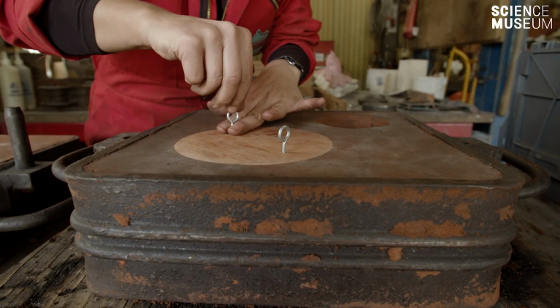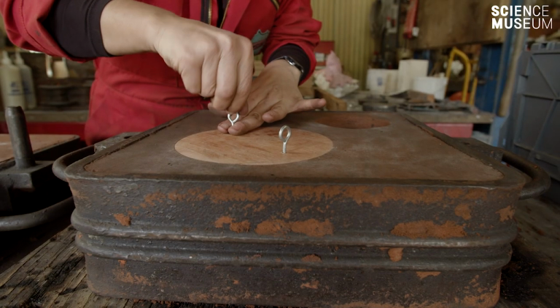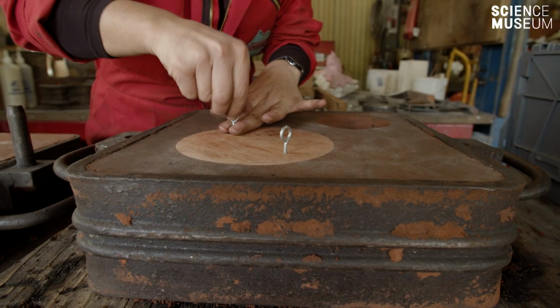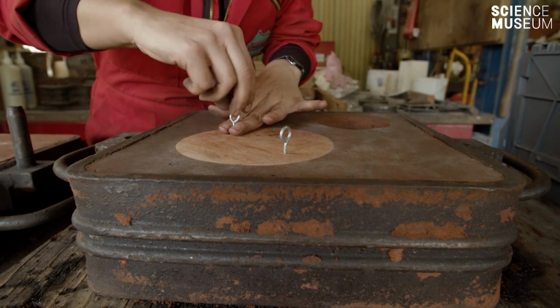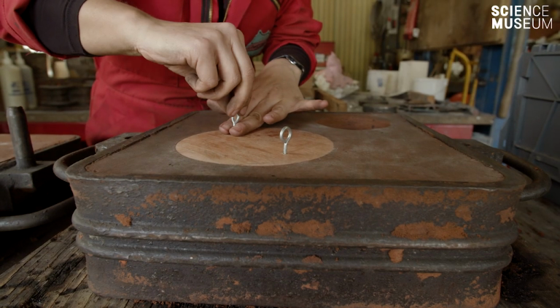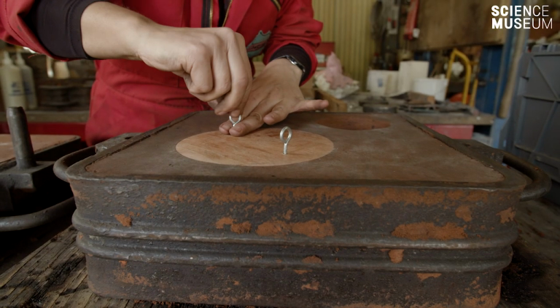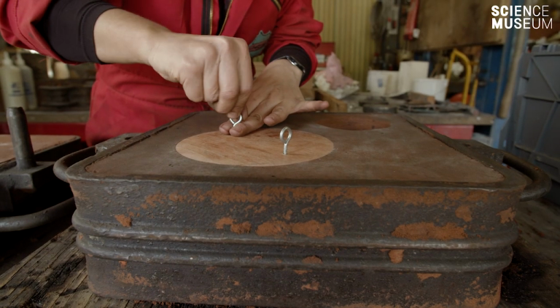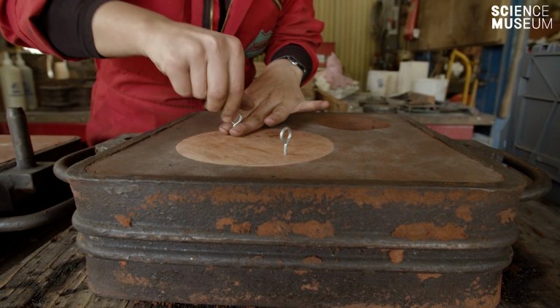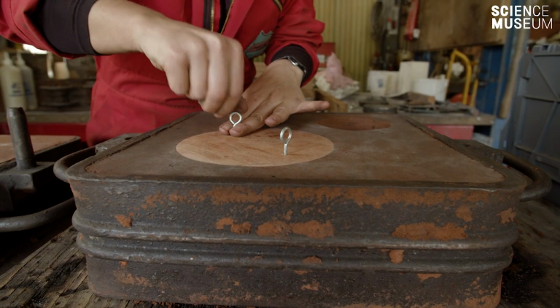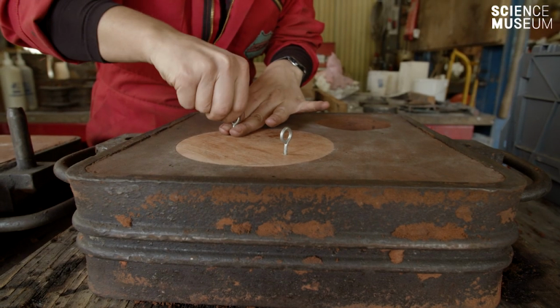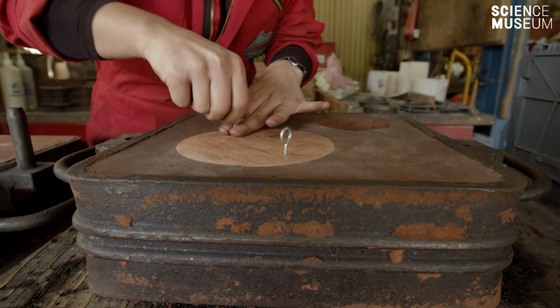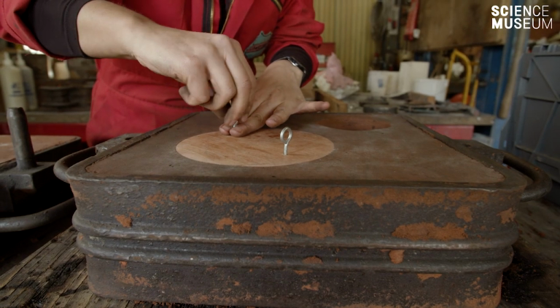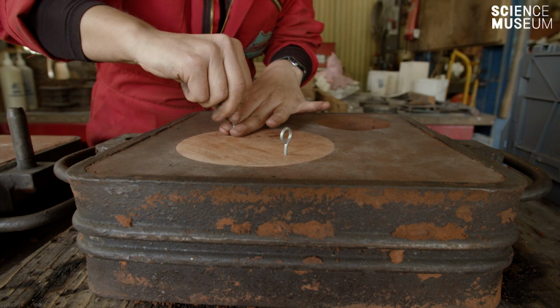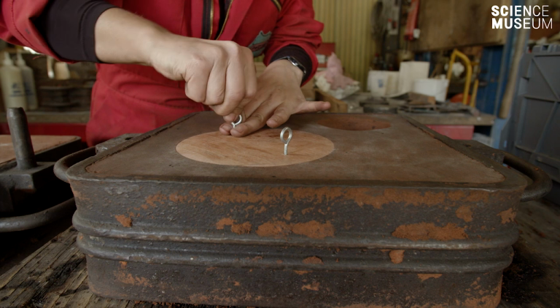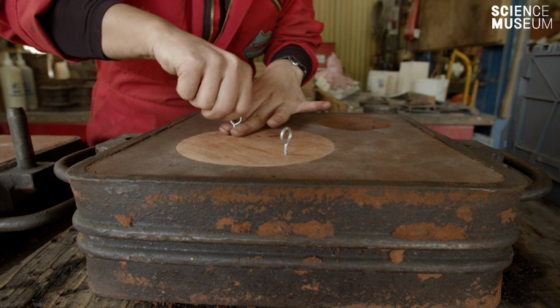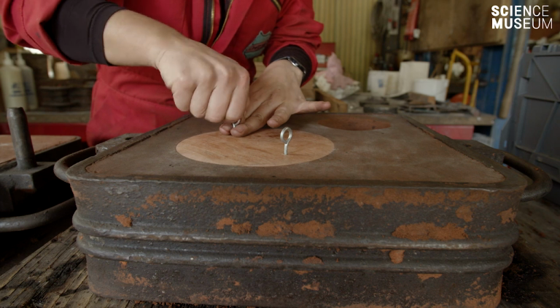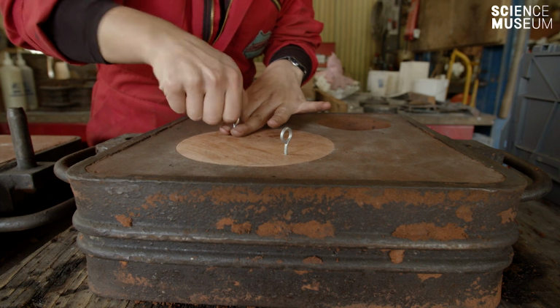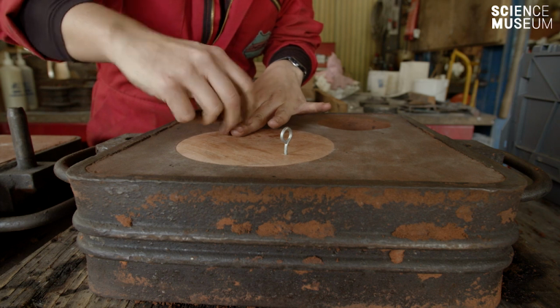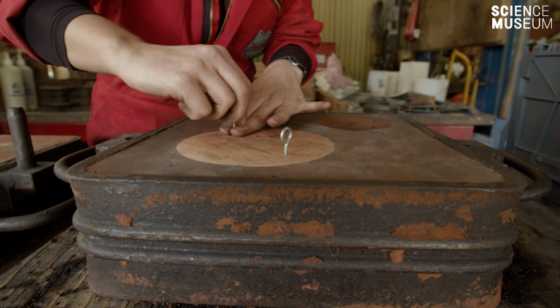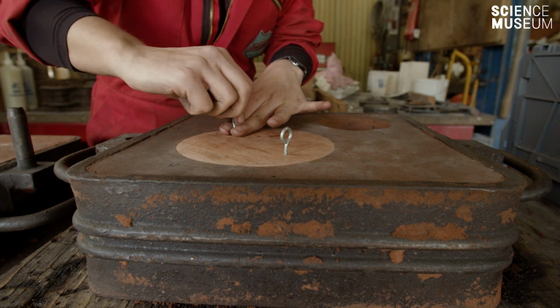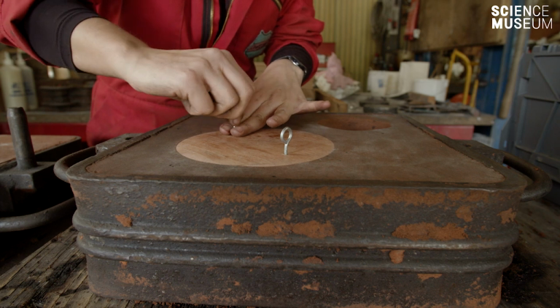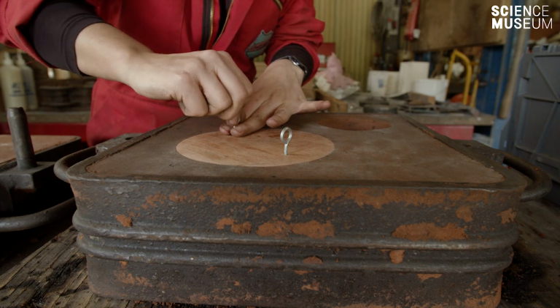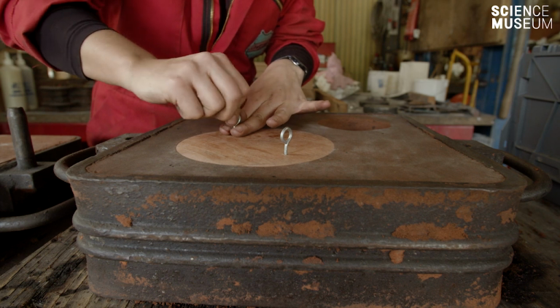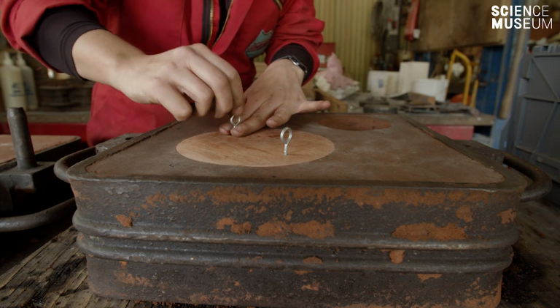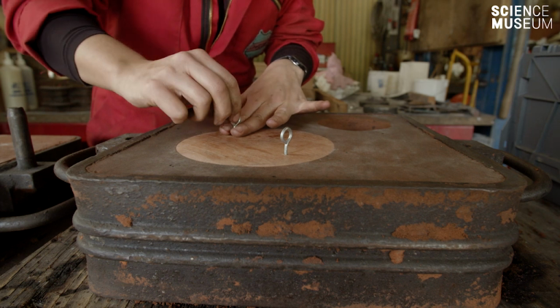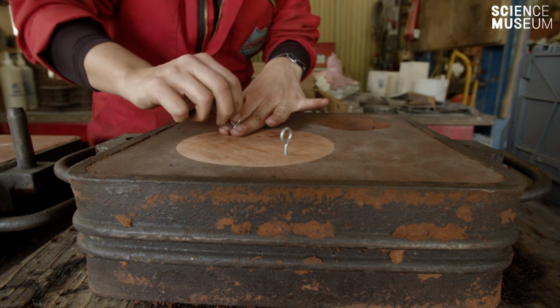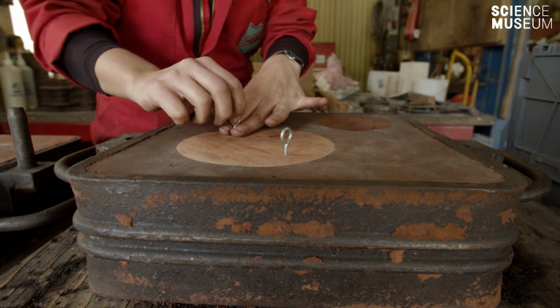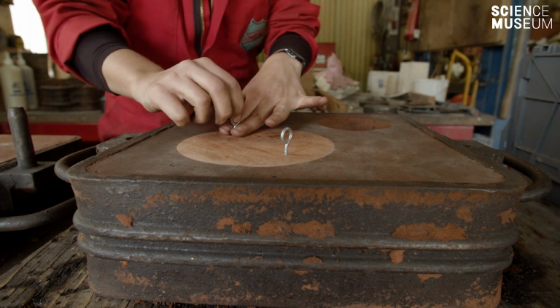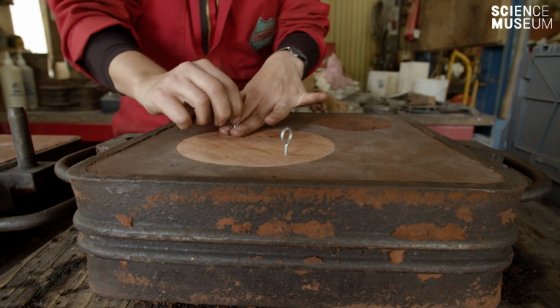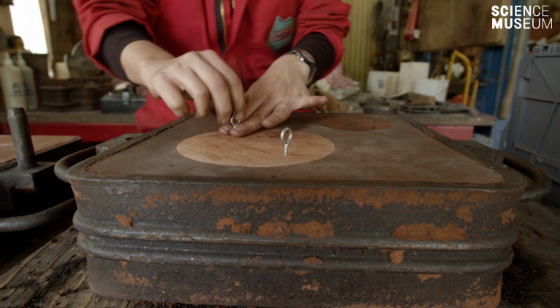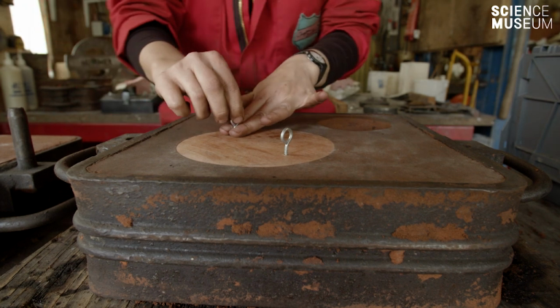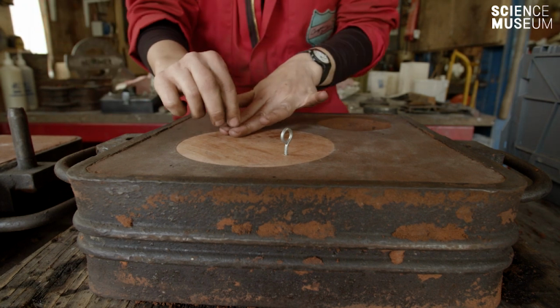So once this is complete, the flask is then put back together and wired shut.